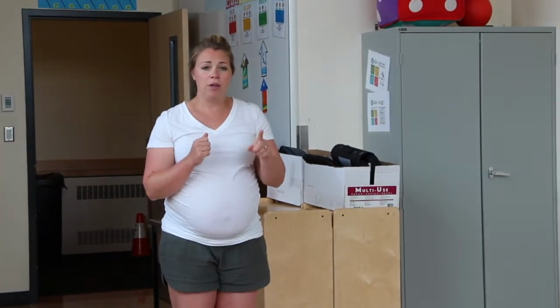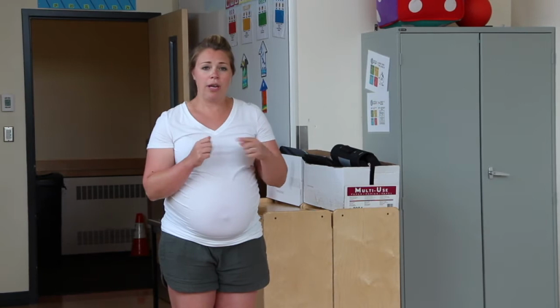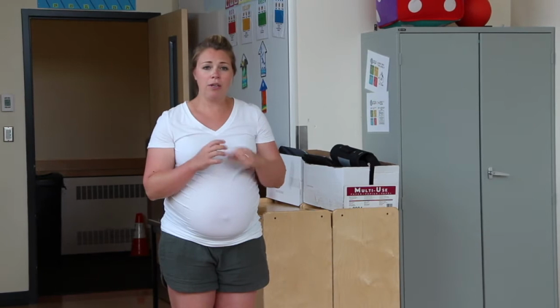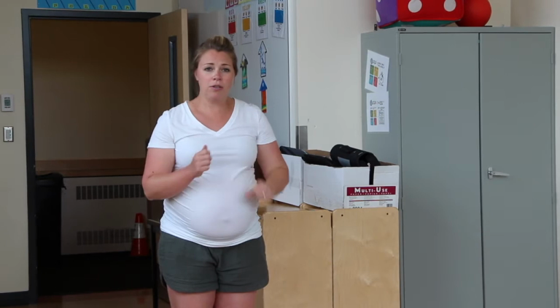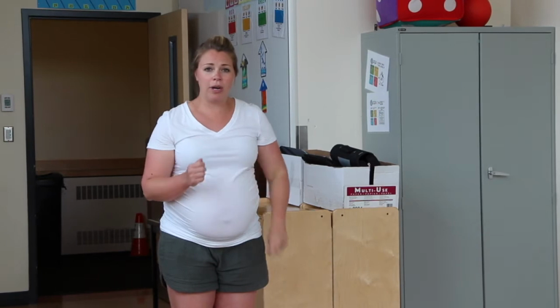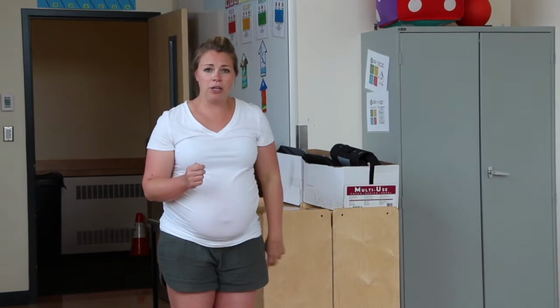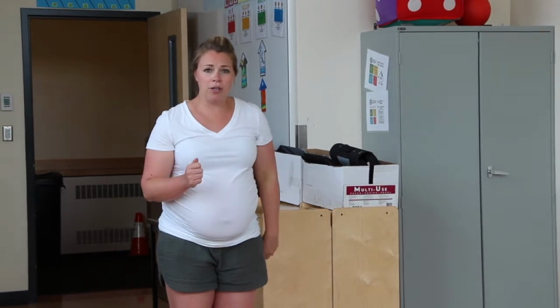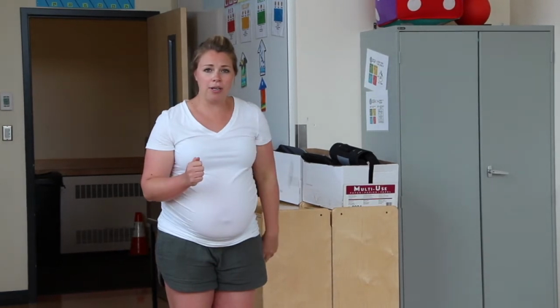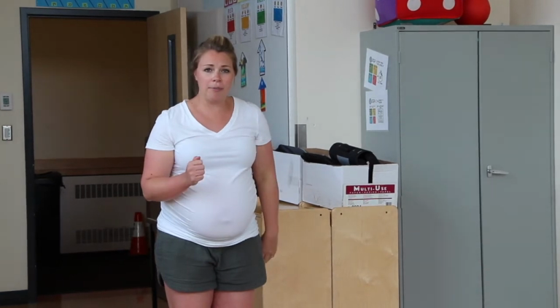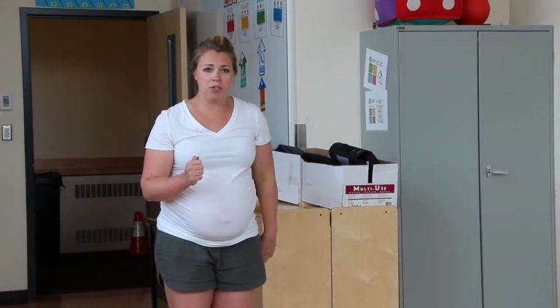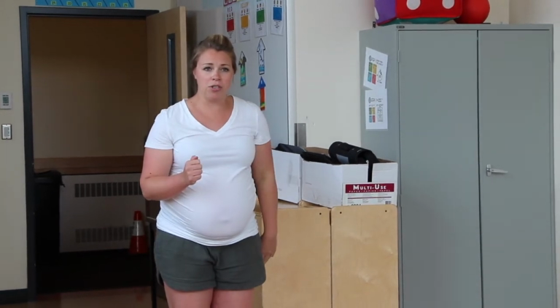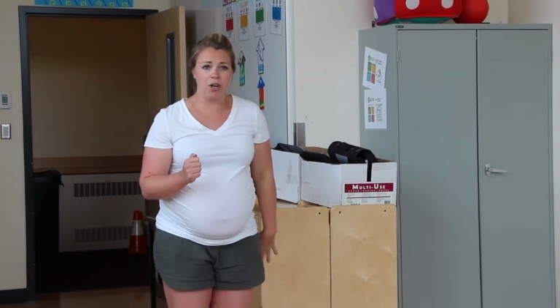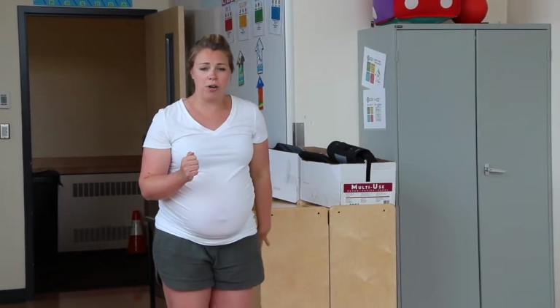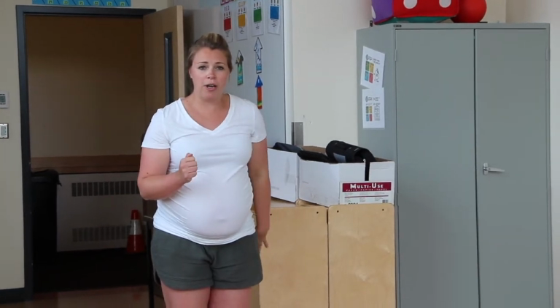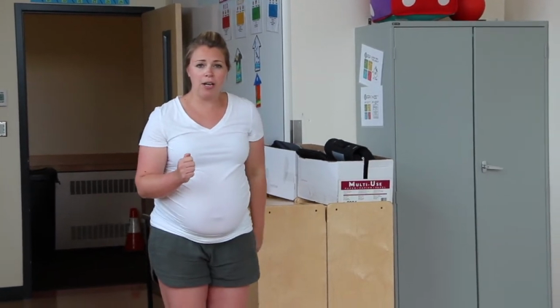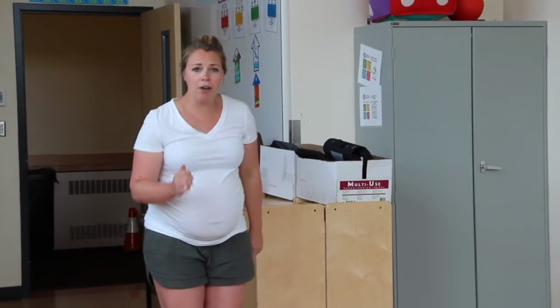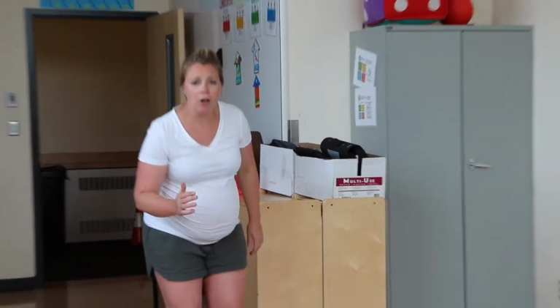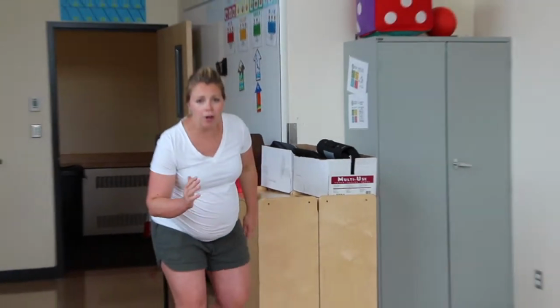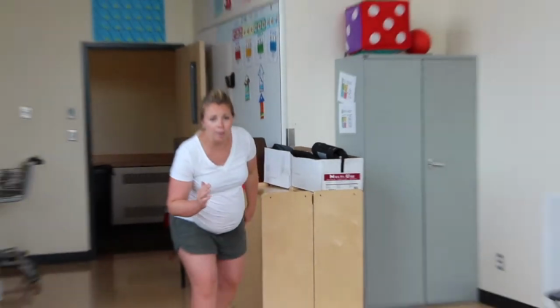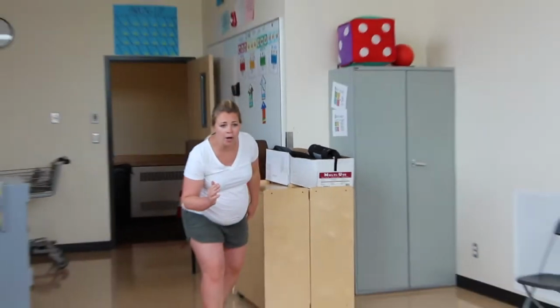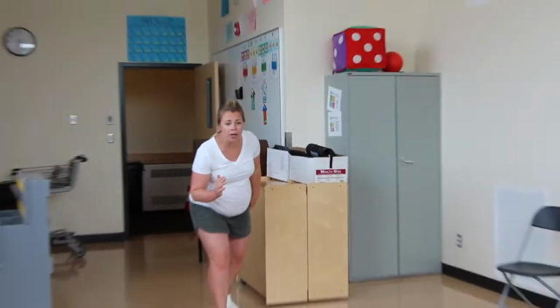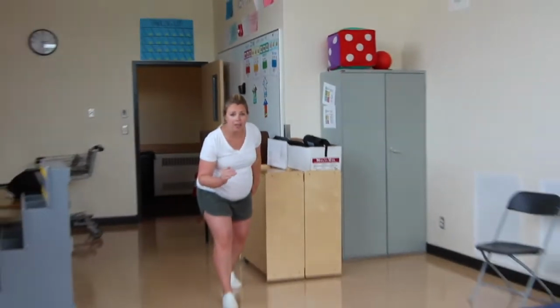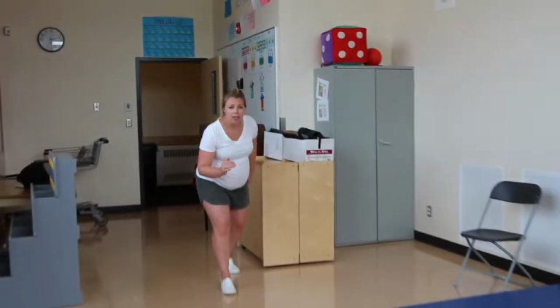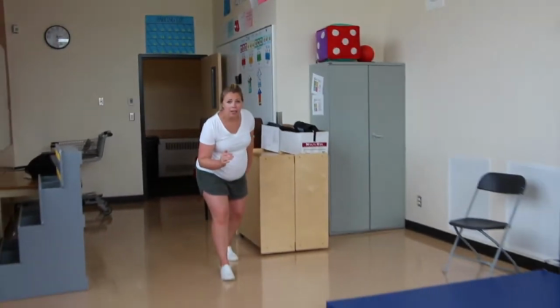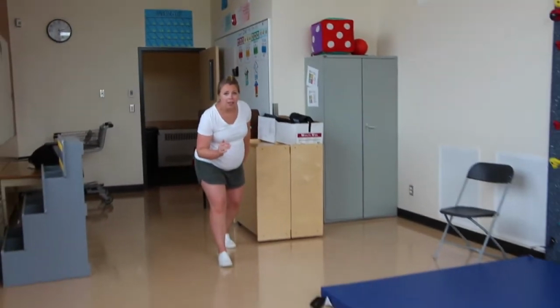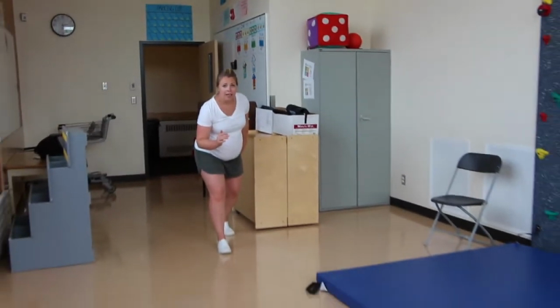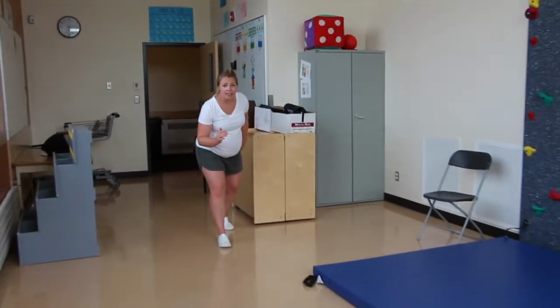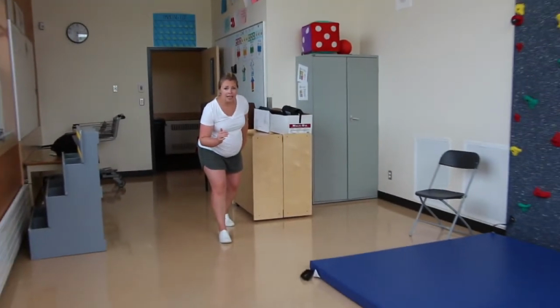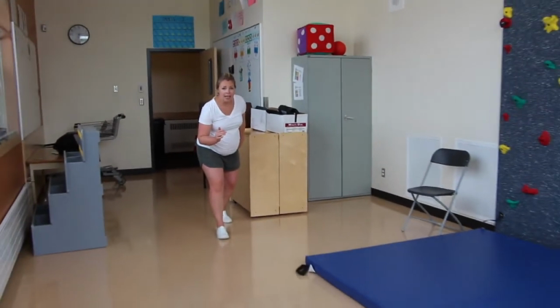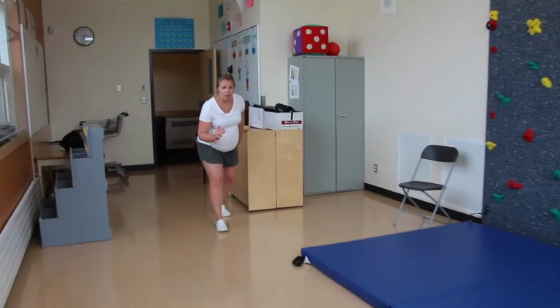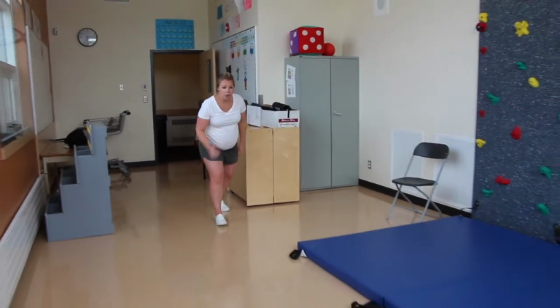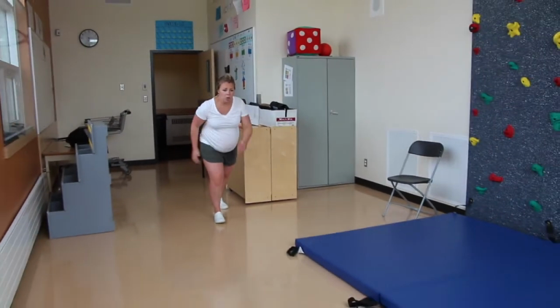Okay, so I'm going to do a little demonstration. Are you ready? On your mark, get set, go.